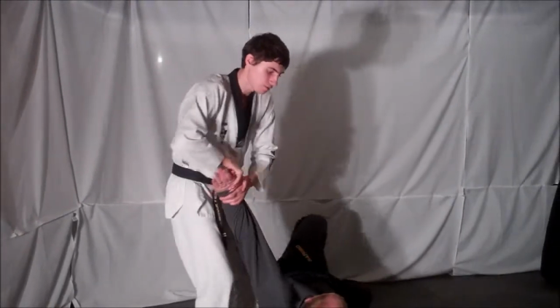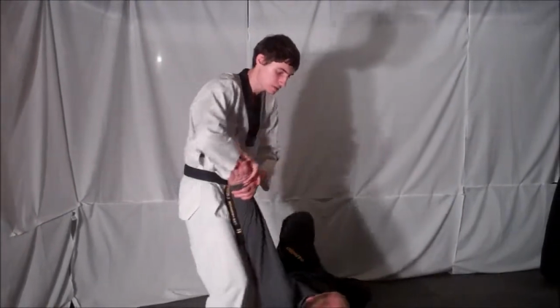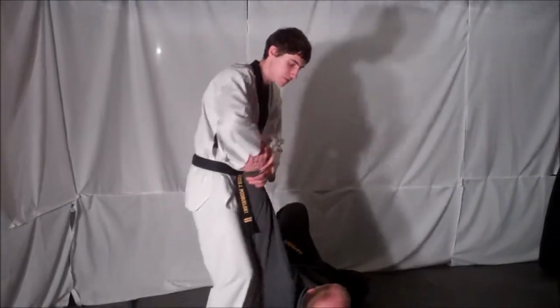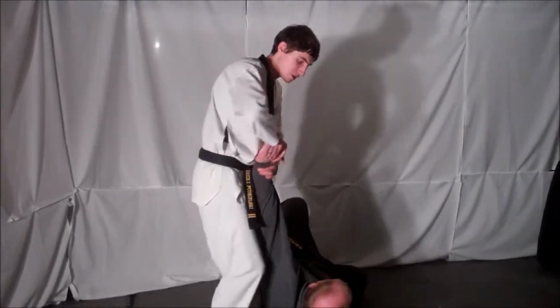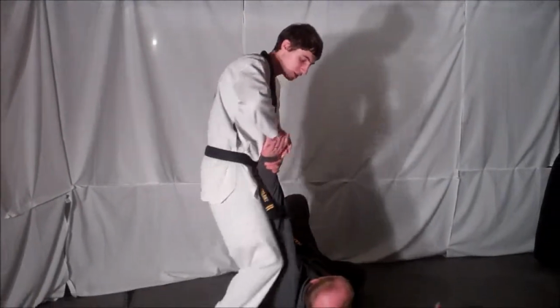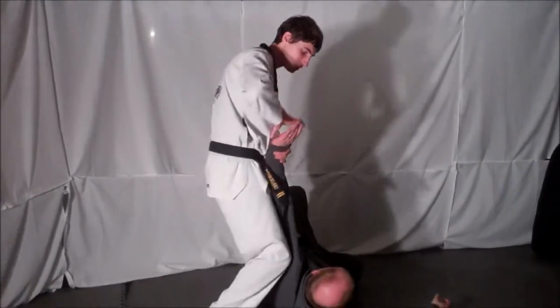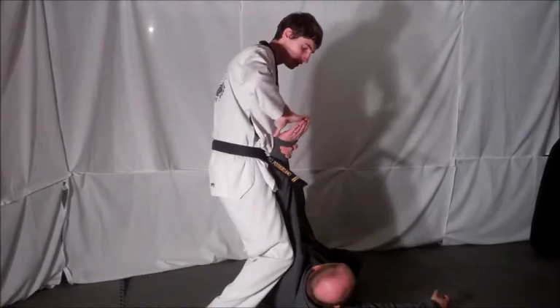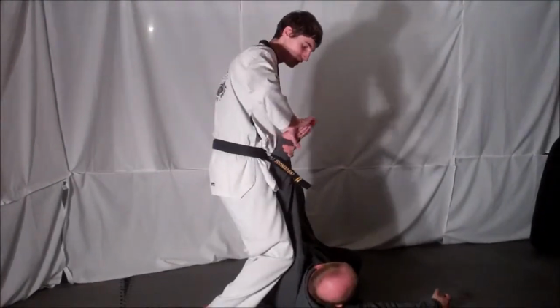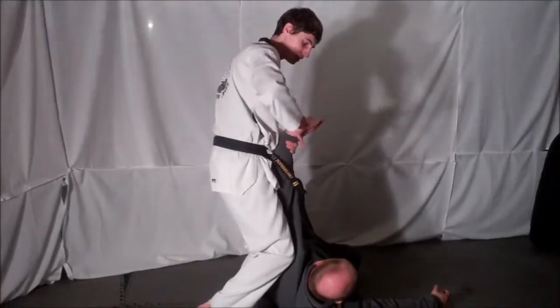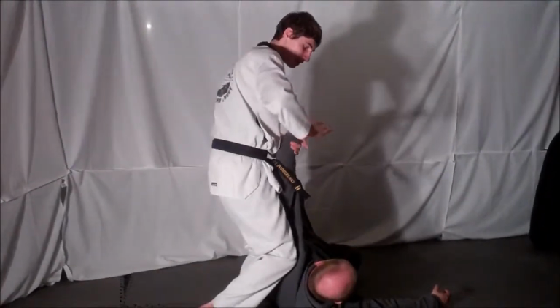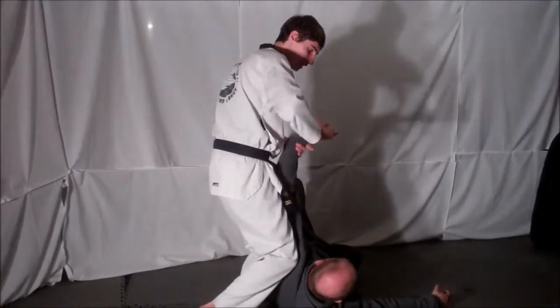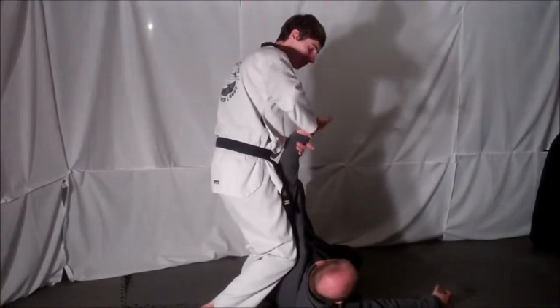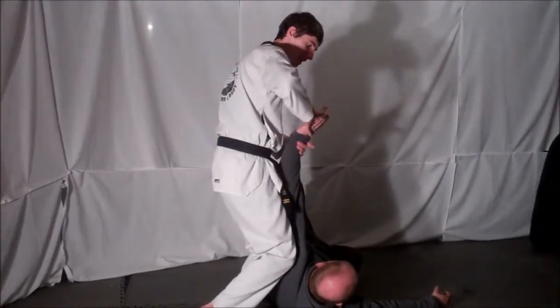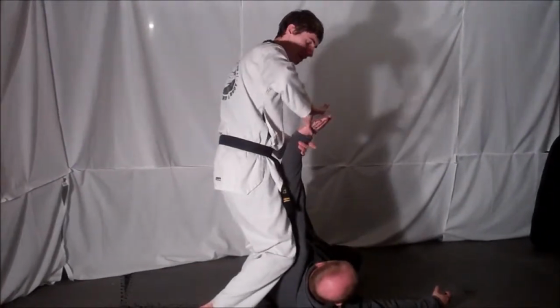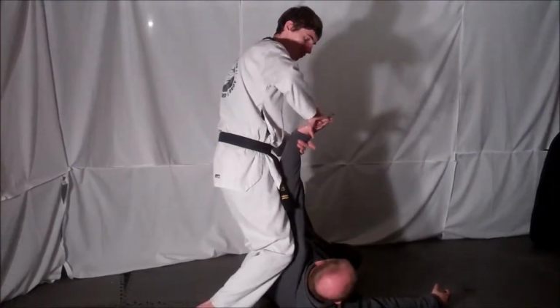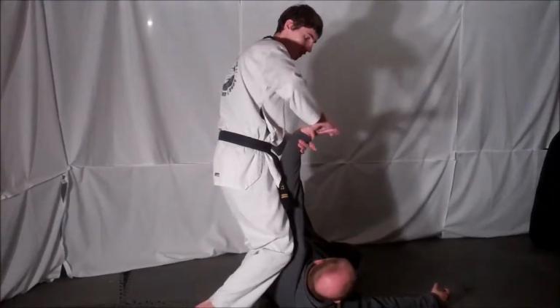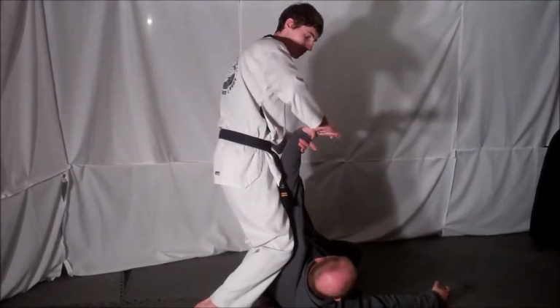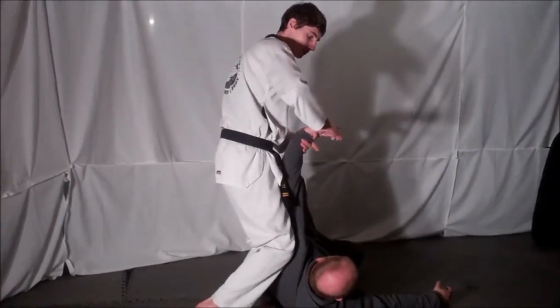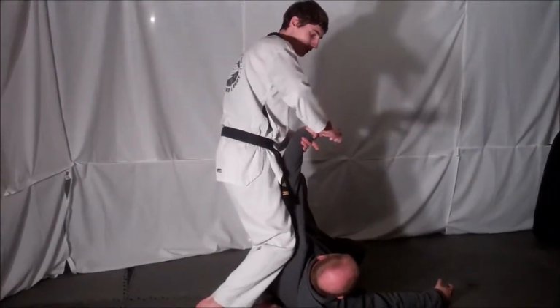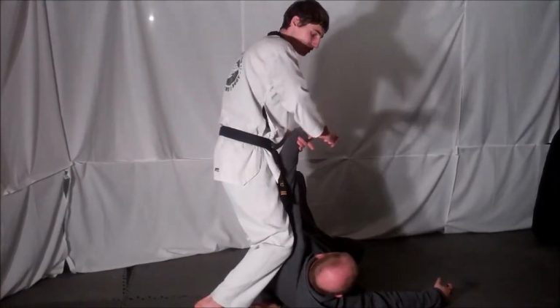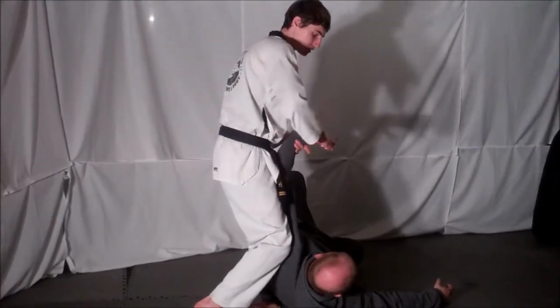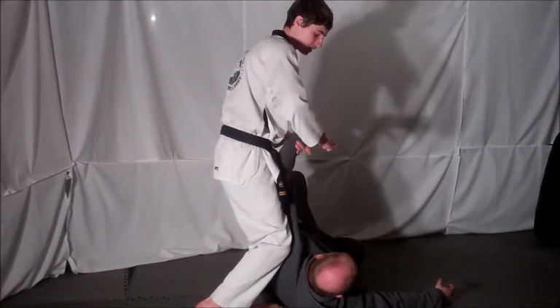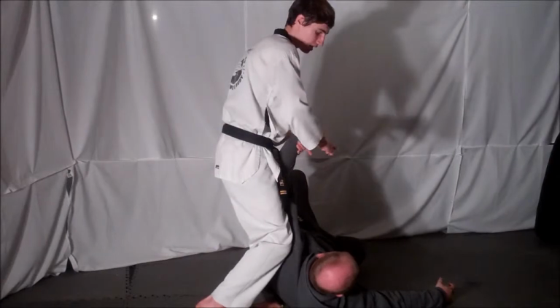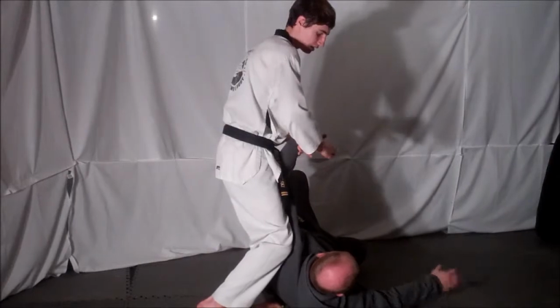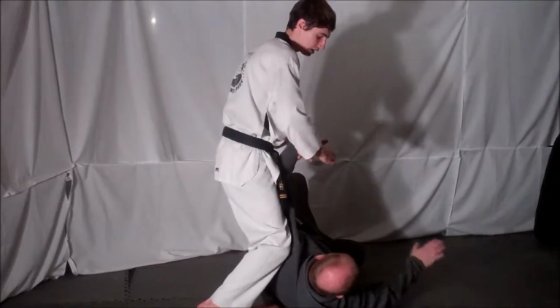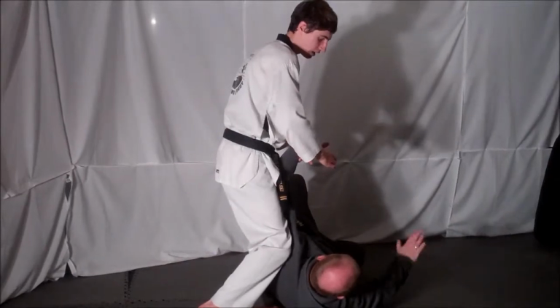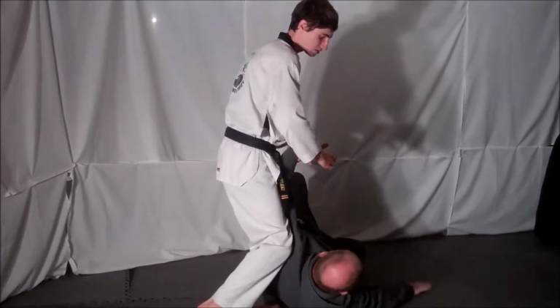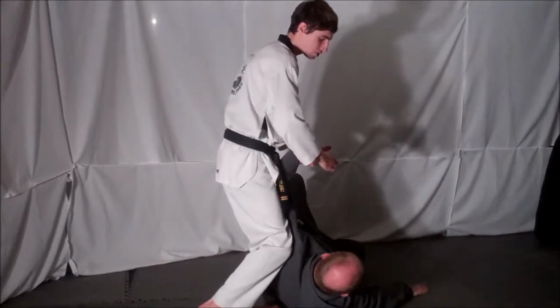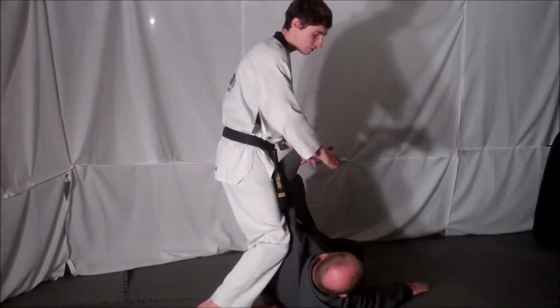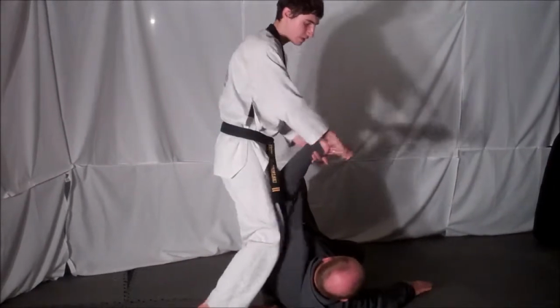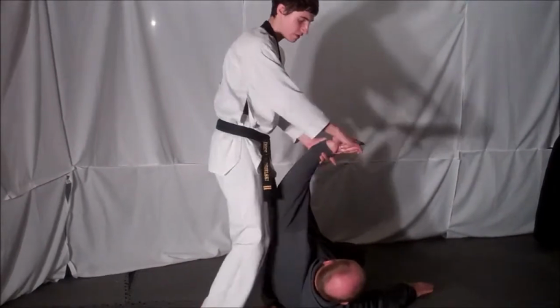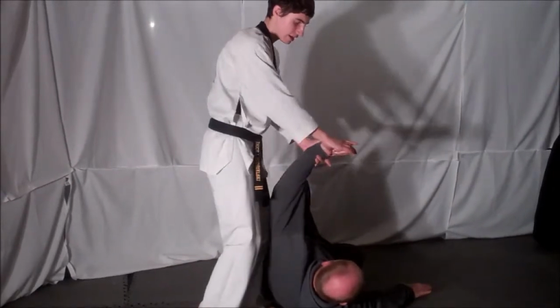Once on the ground, kneel on them and grab their fingers and execute a finger lock.